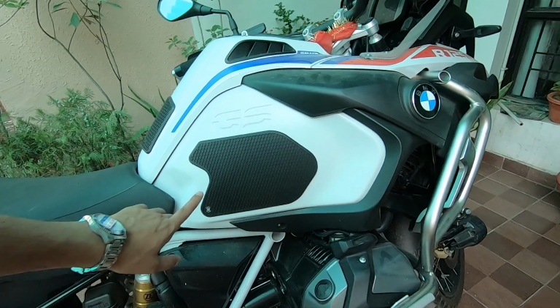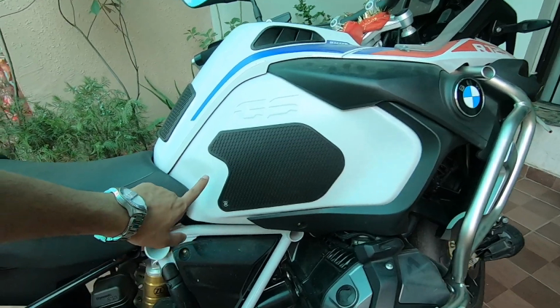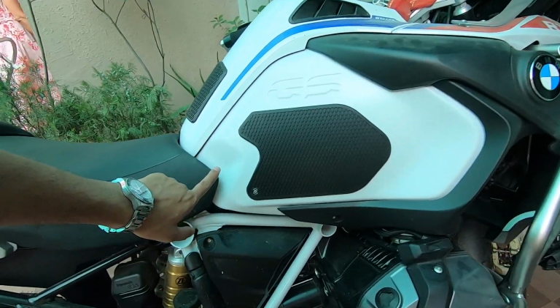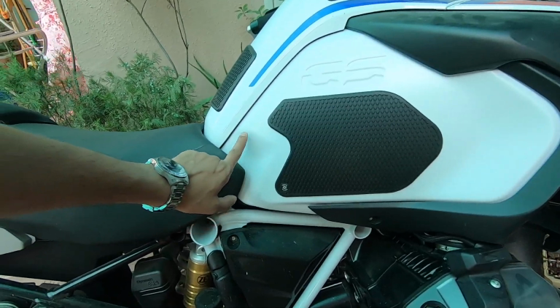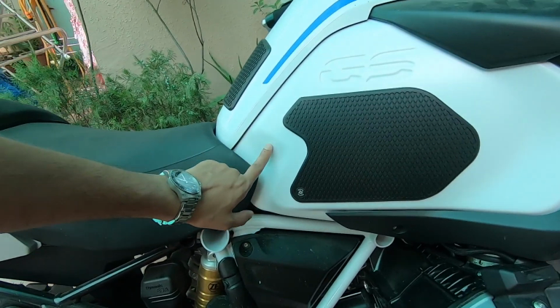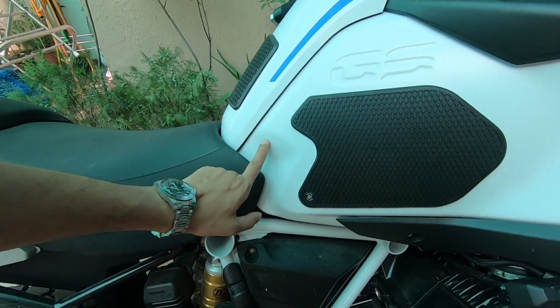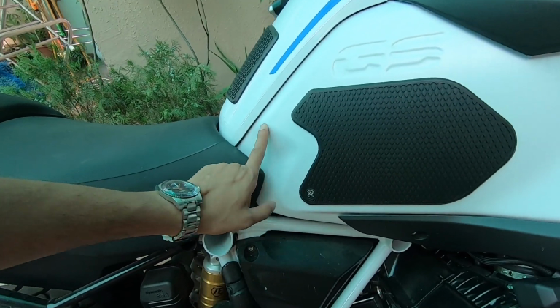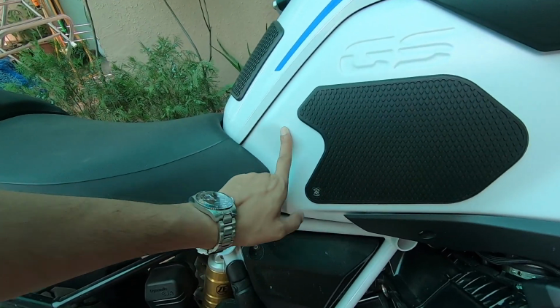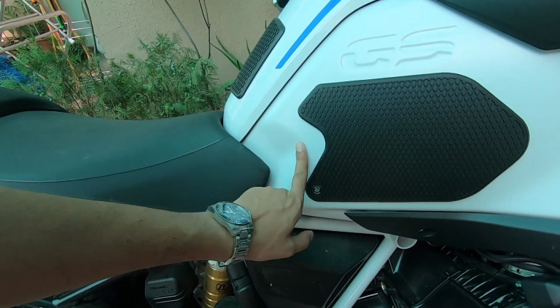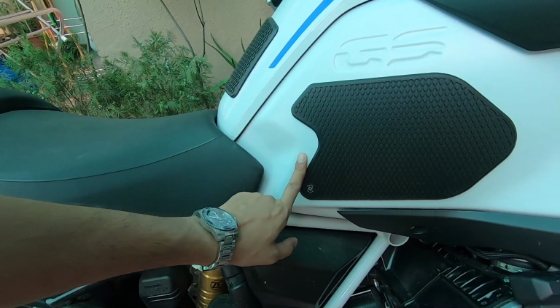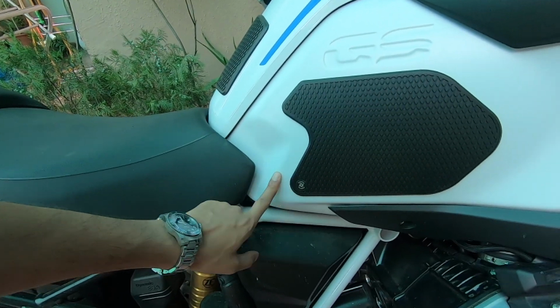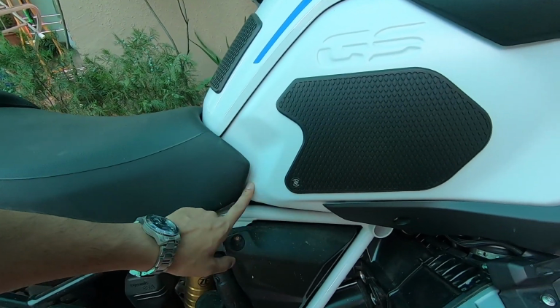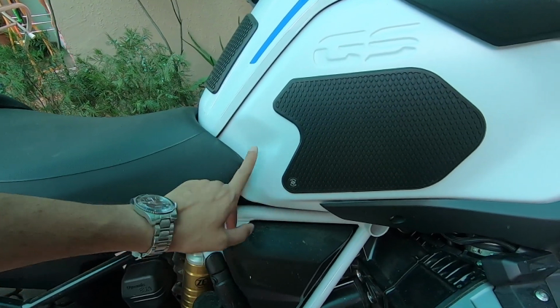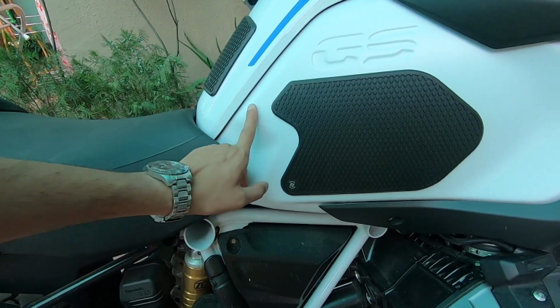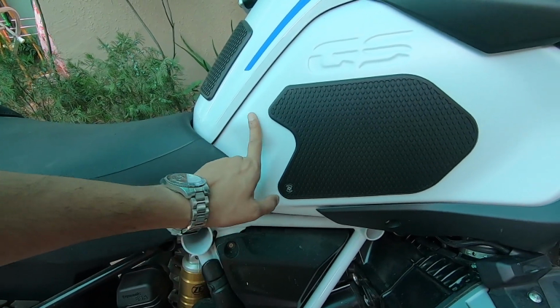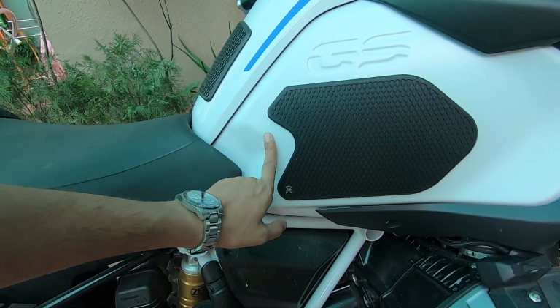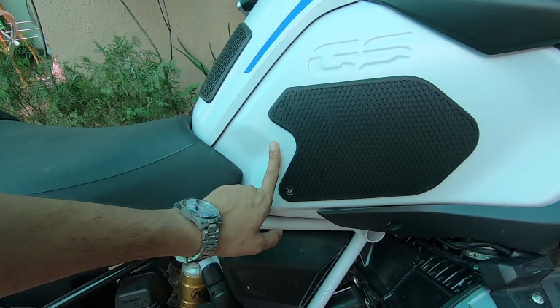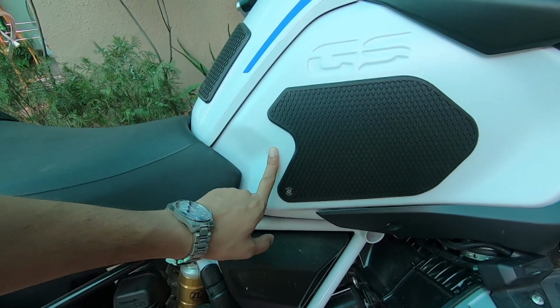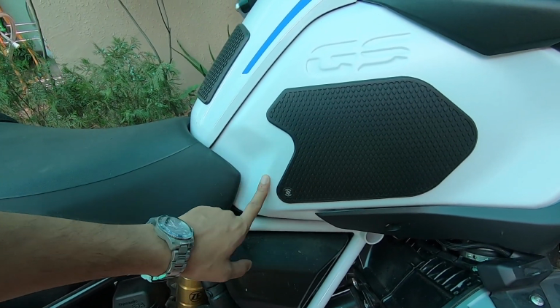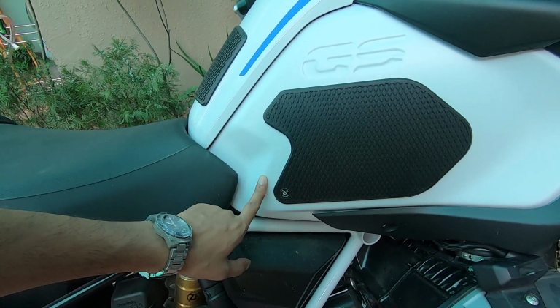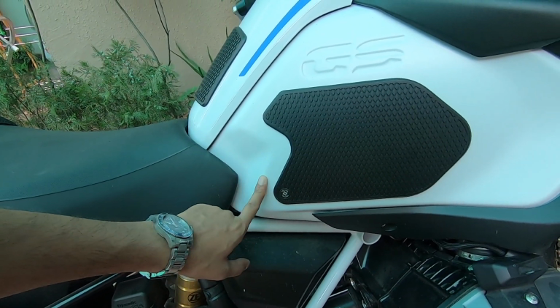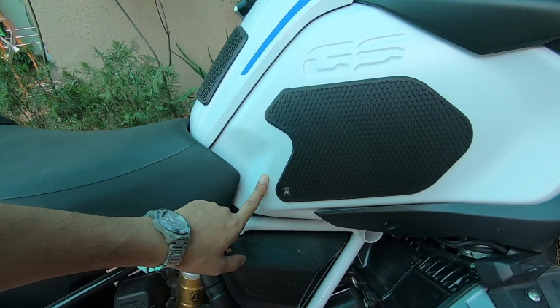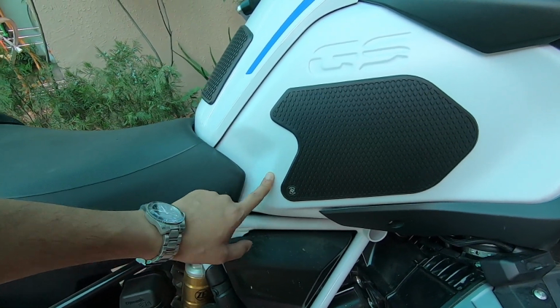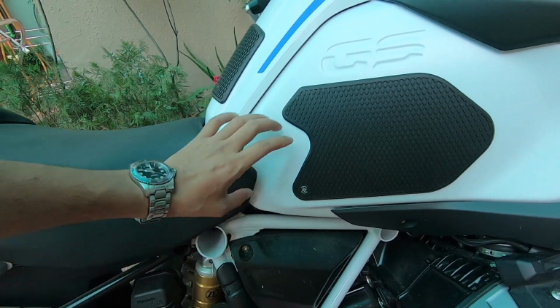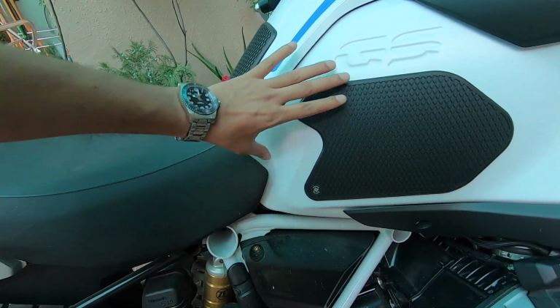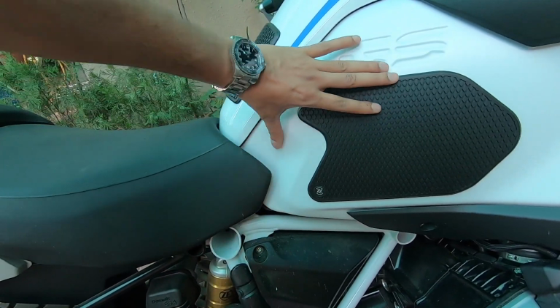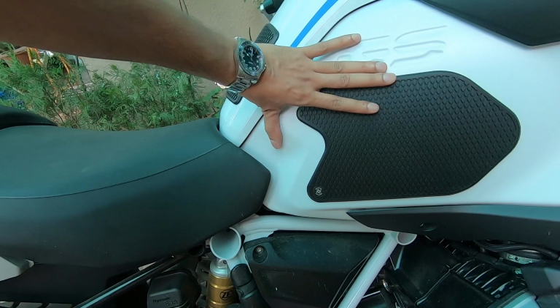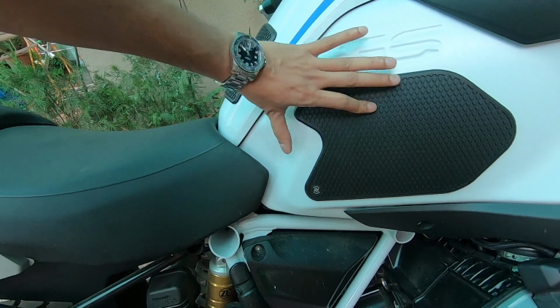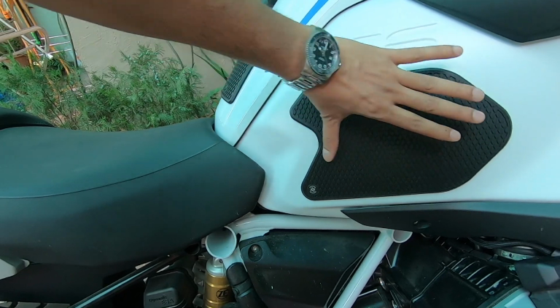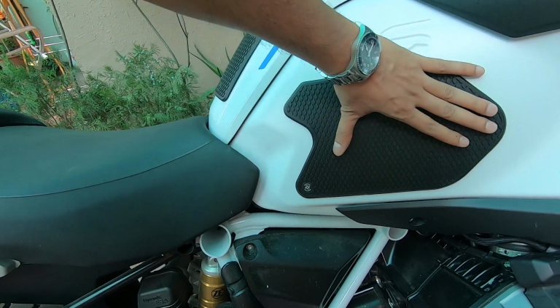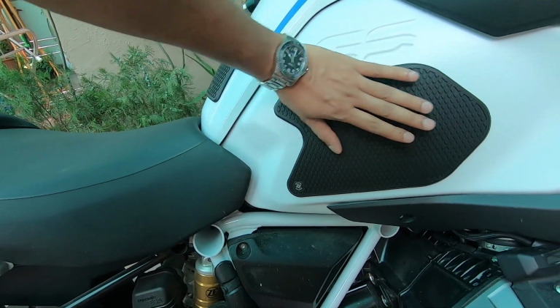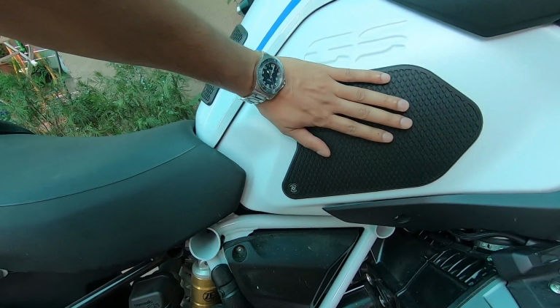The best part is the geometry of the tank pad. This is perfectly aligned.